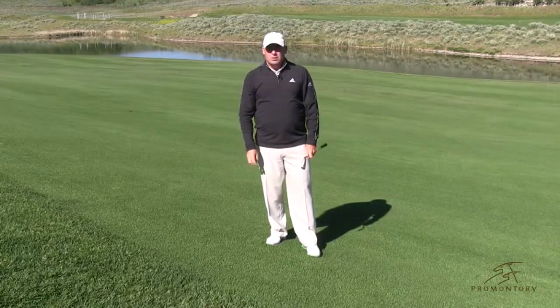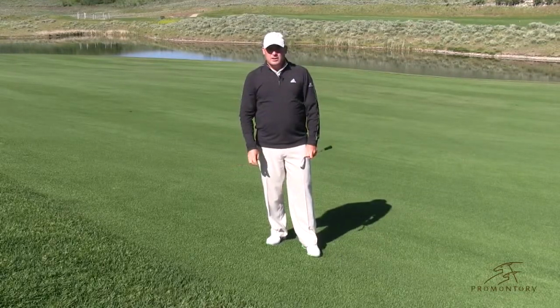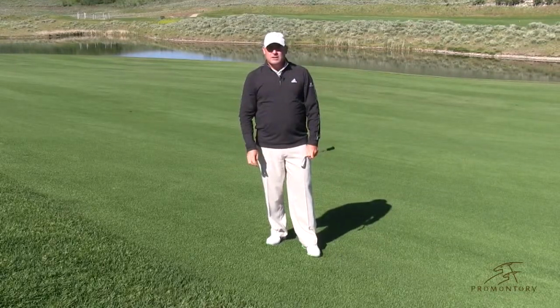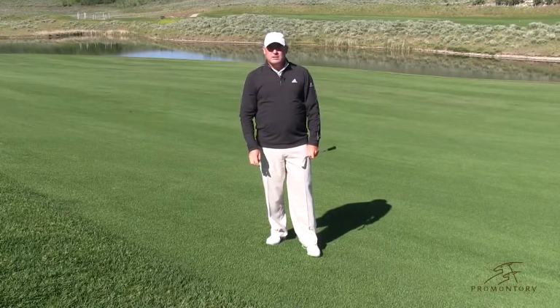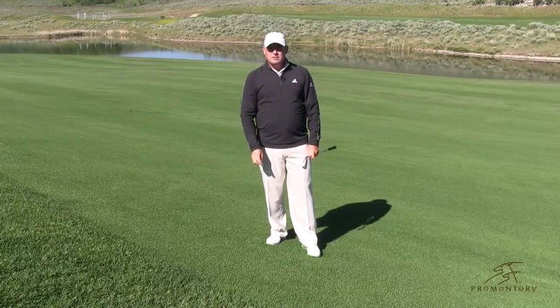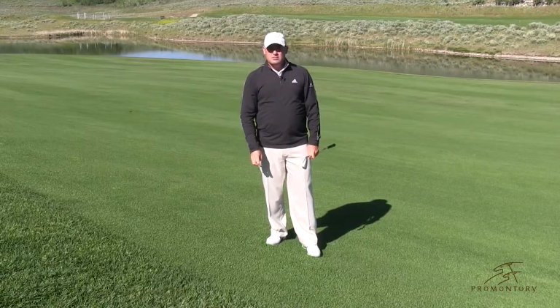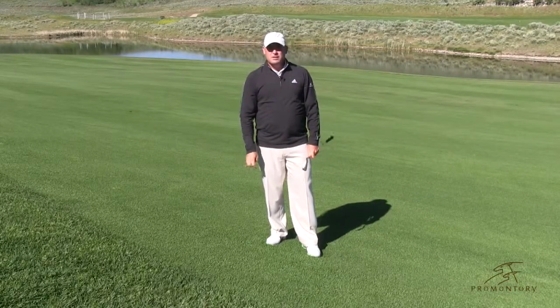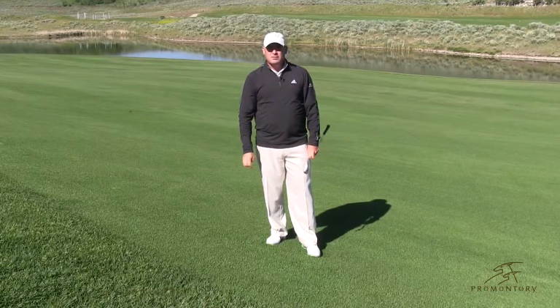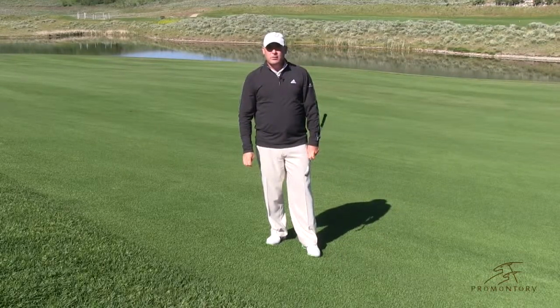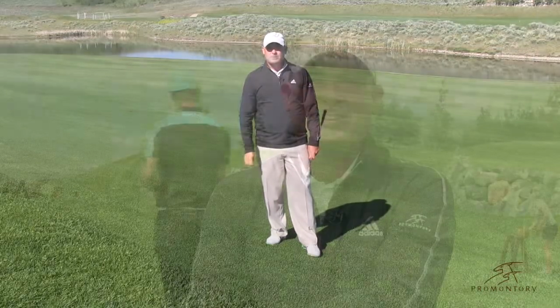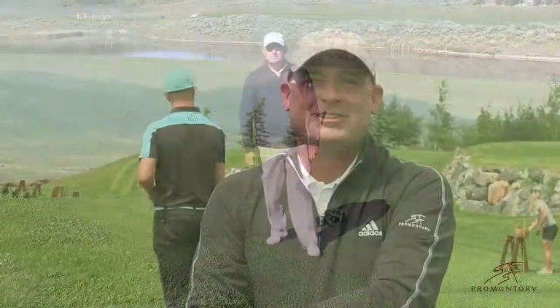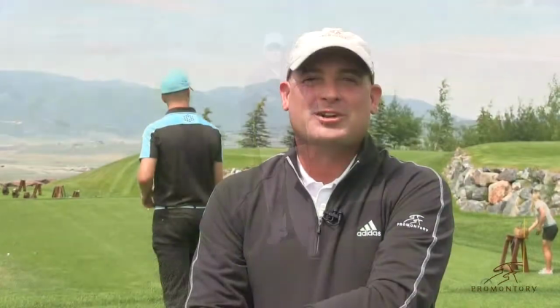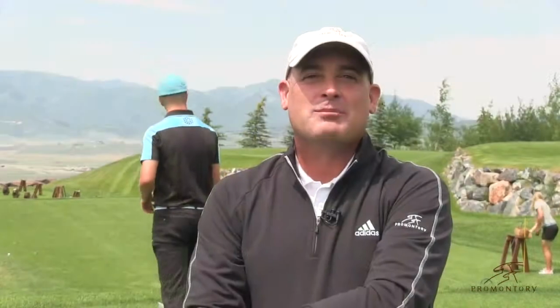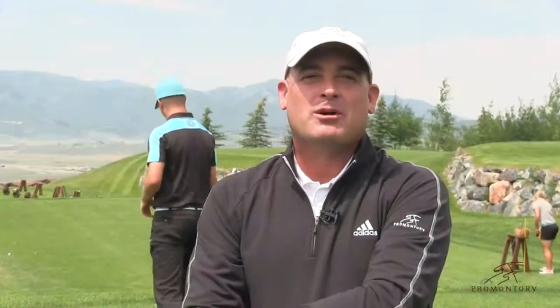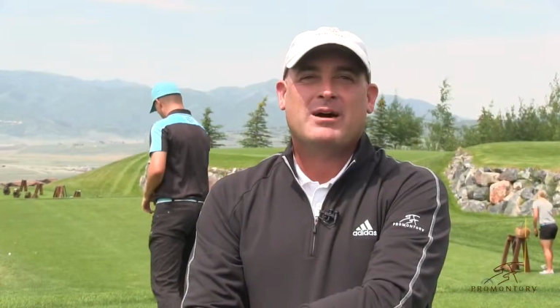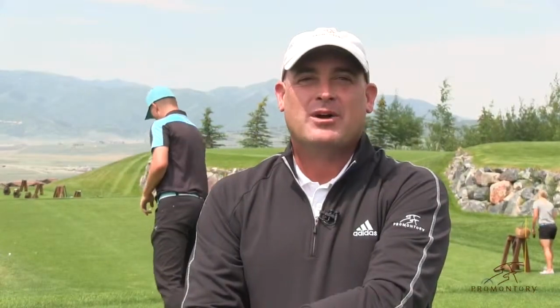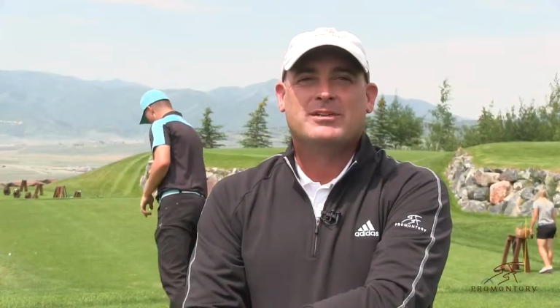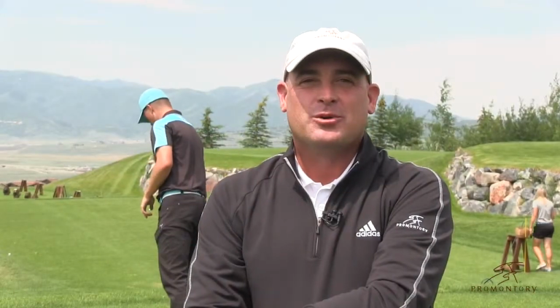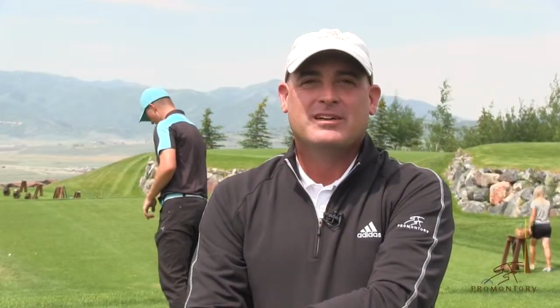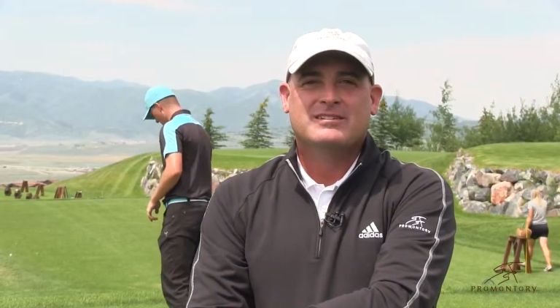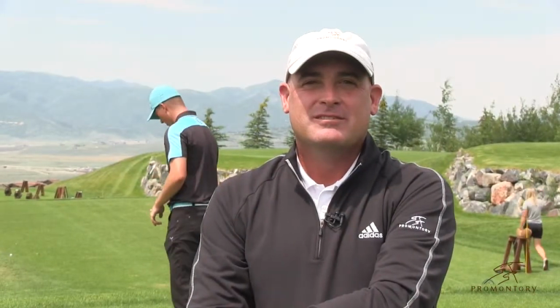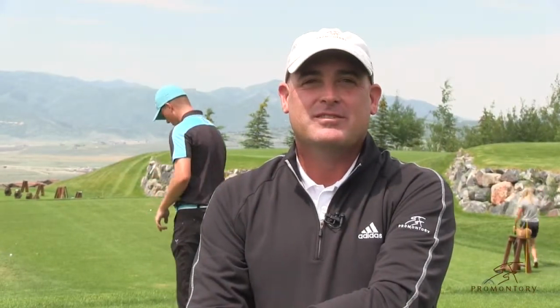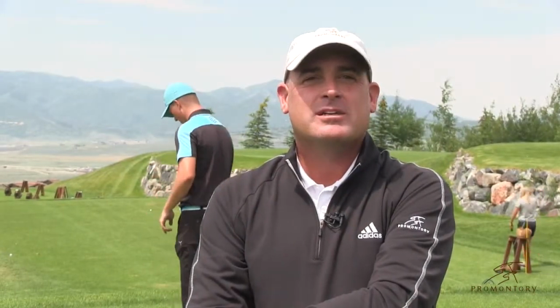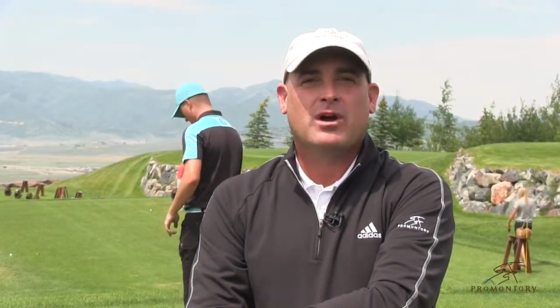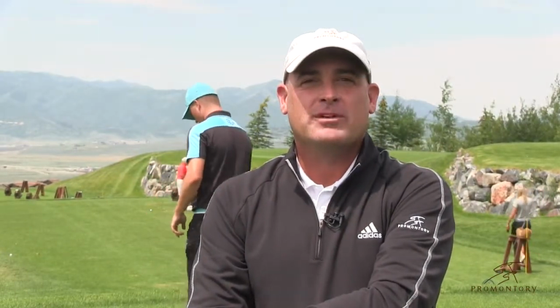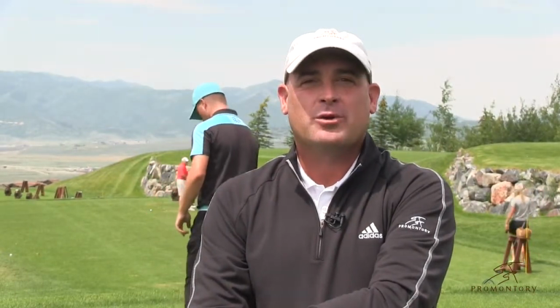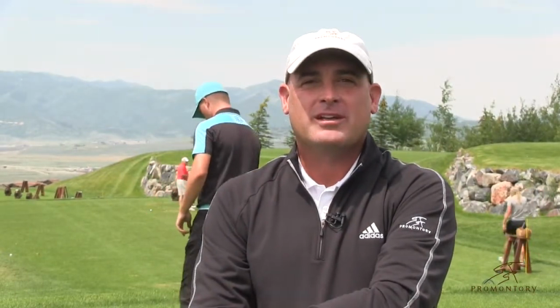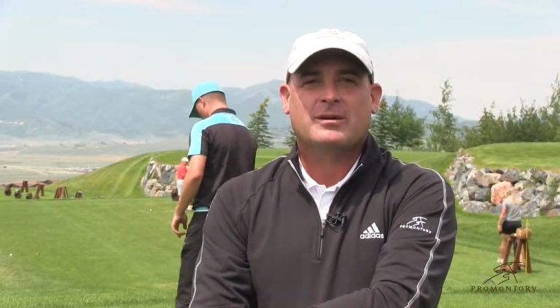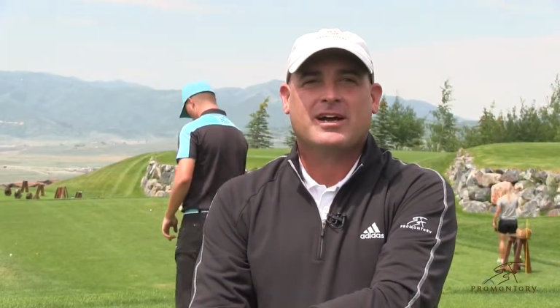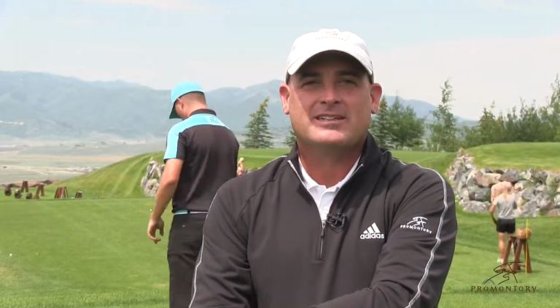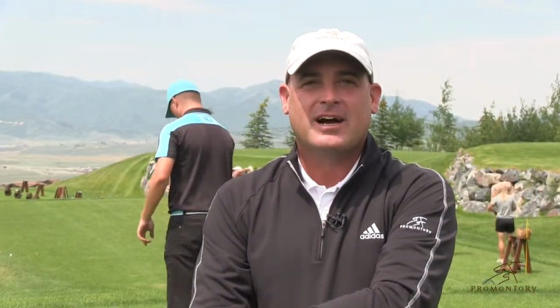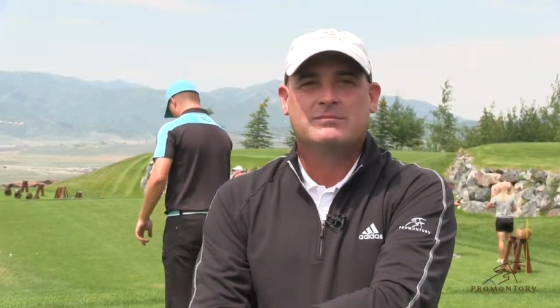To learn more about Promontory, visit PromontoryClub.com. Hope to see you here.